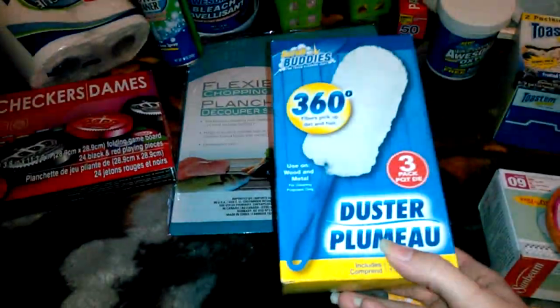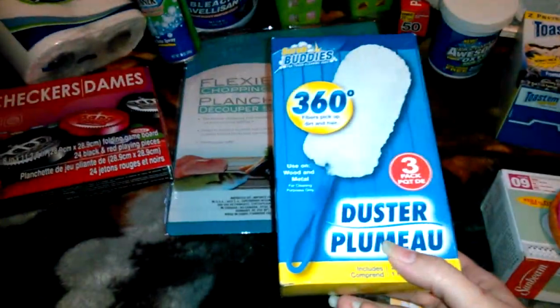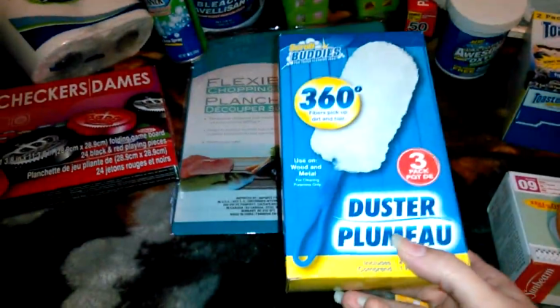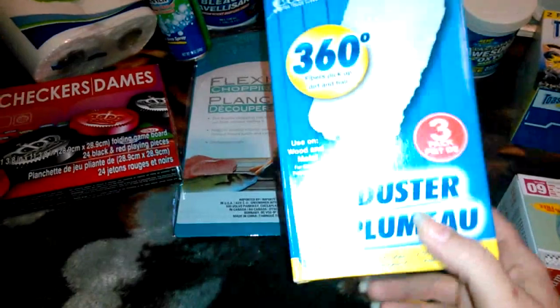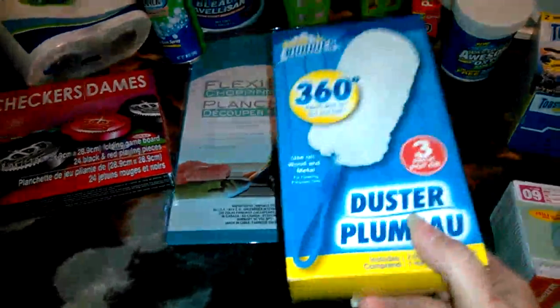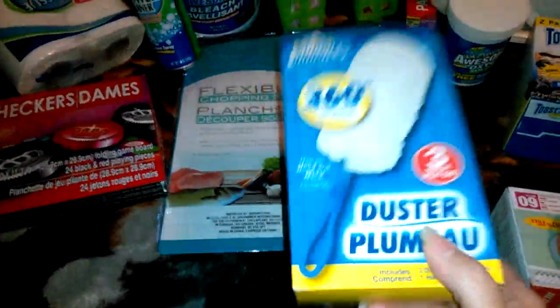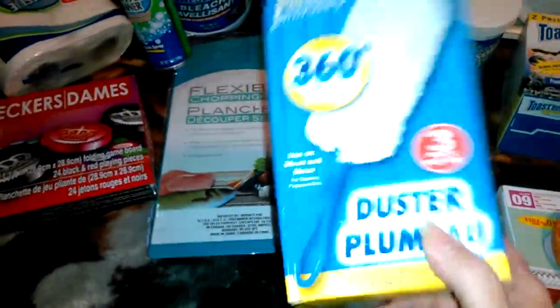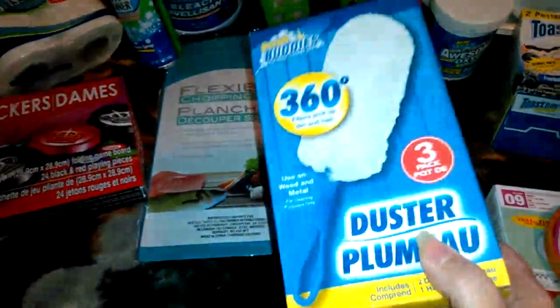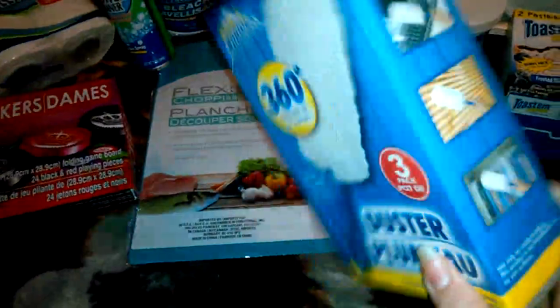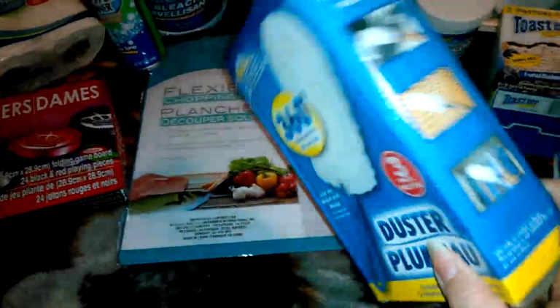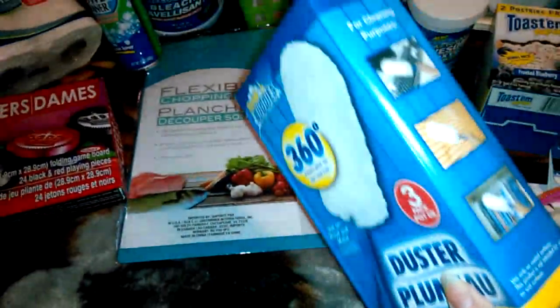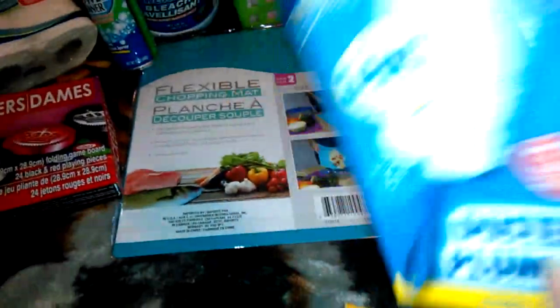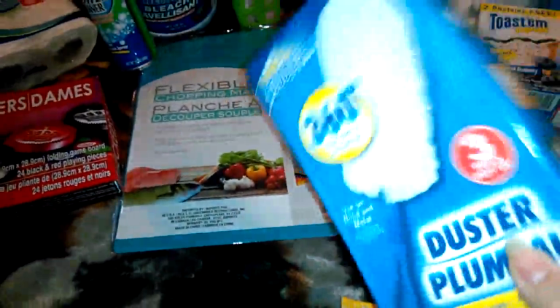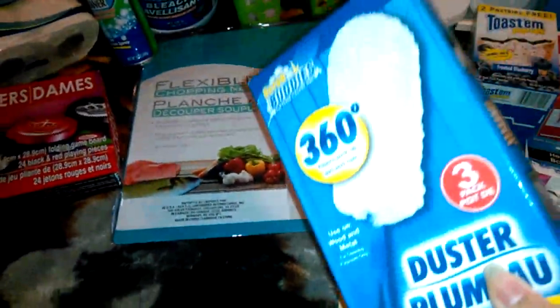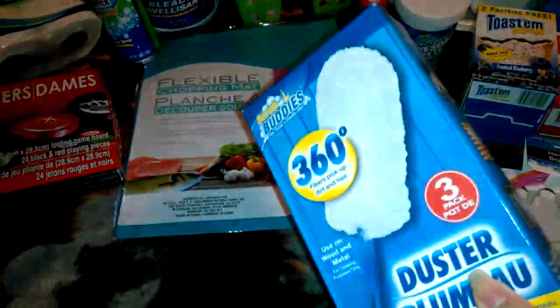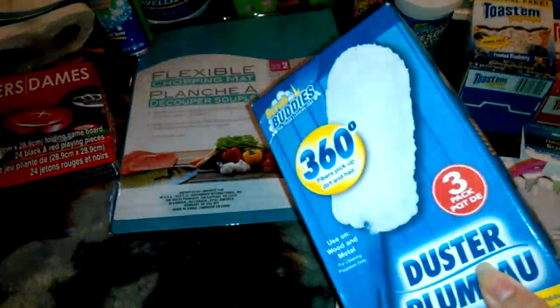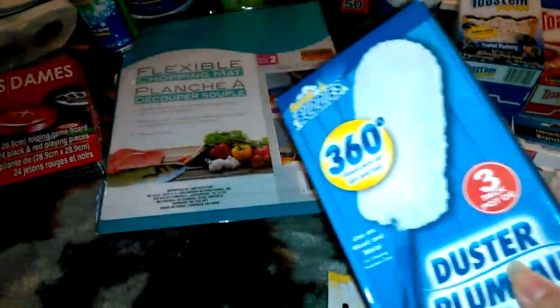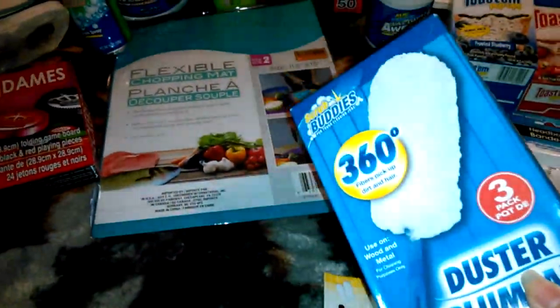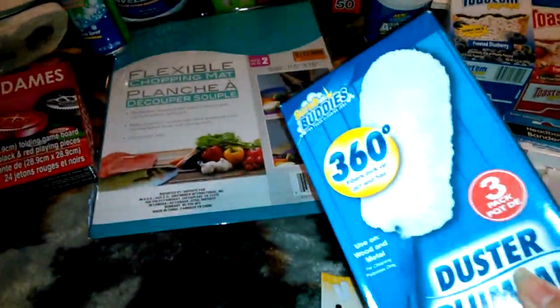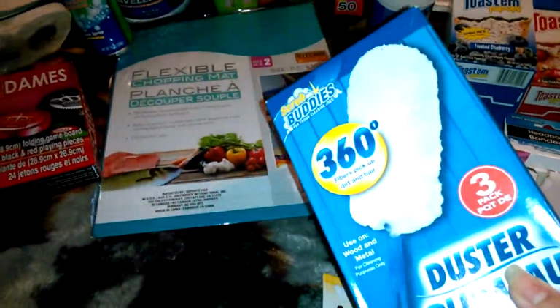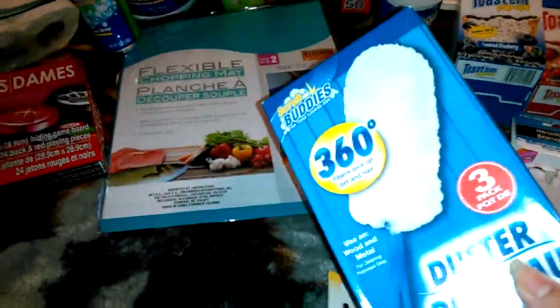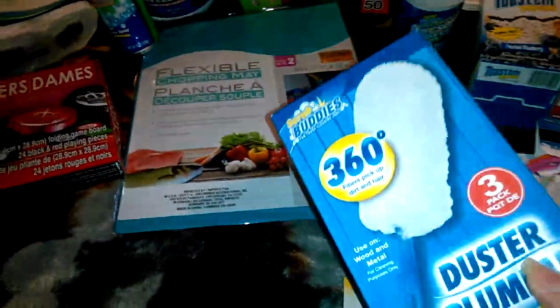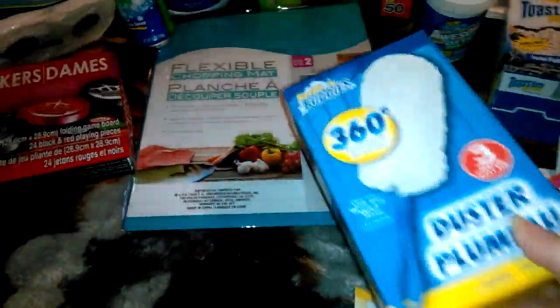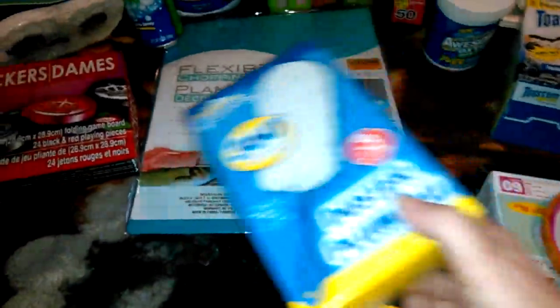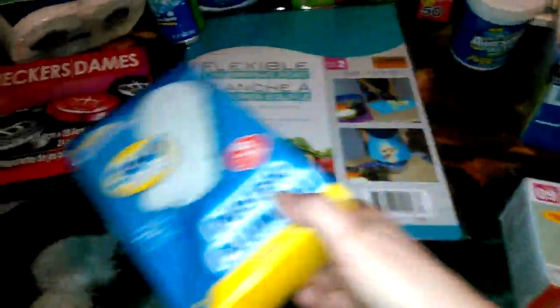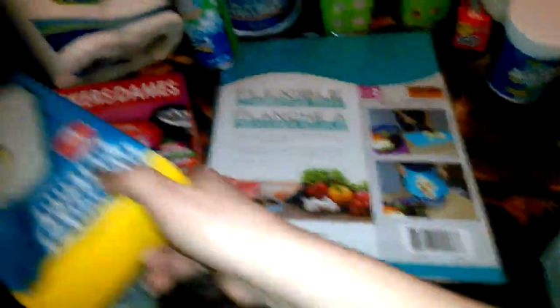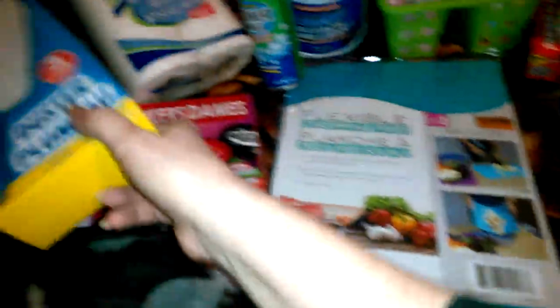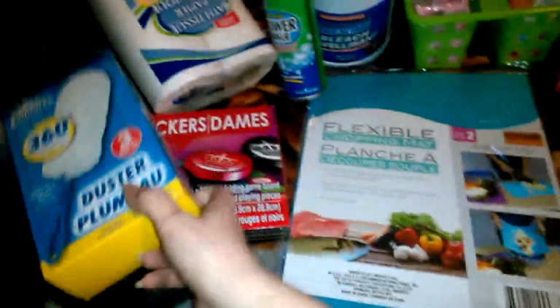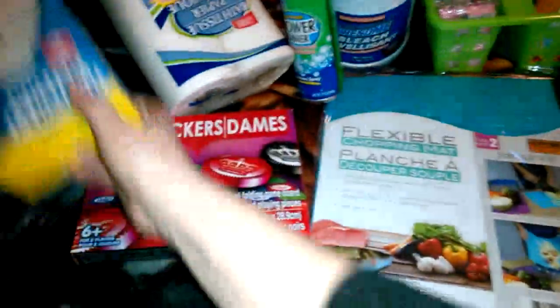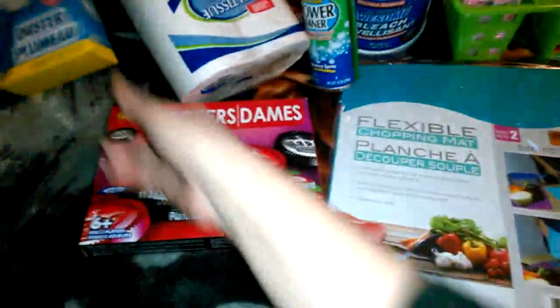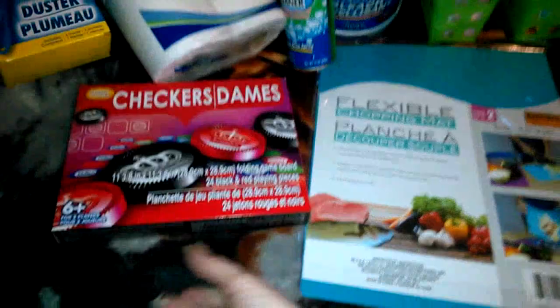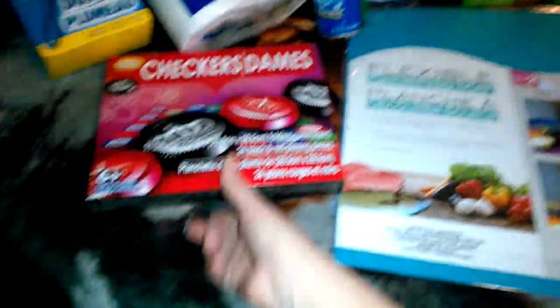Duster. I need this for my house and my car. I should have bought two — dang it. Oh well, I'll get another one next time I go.